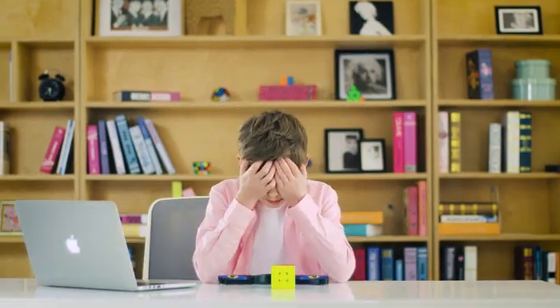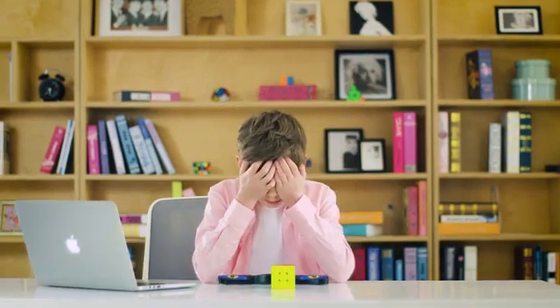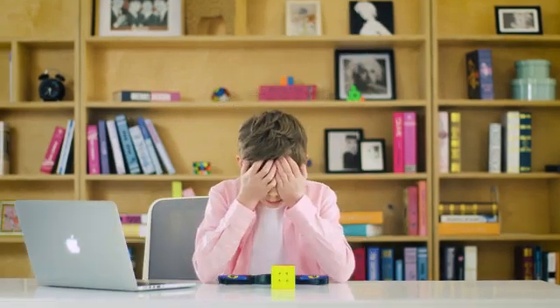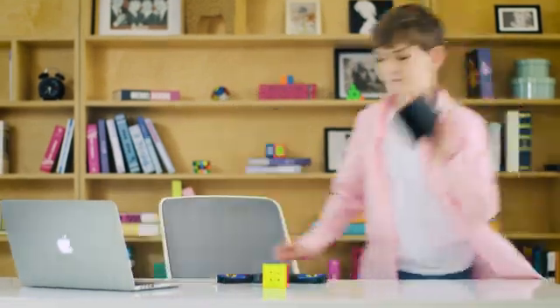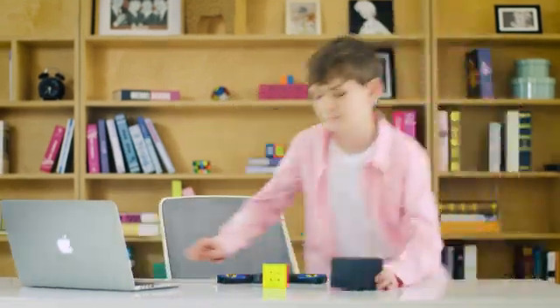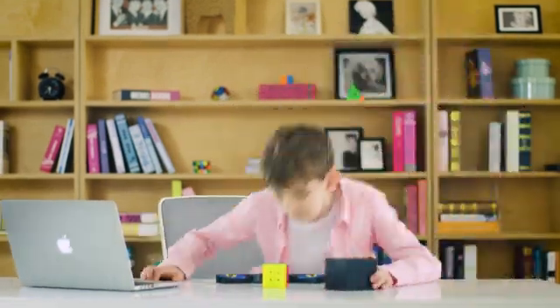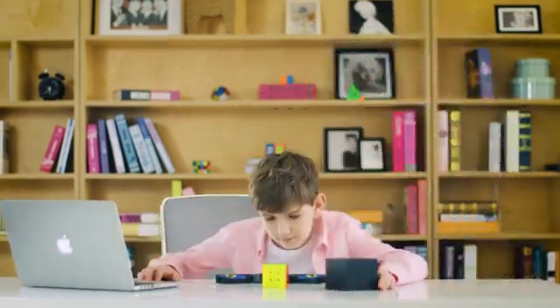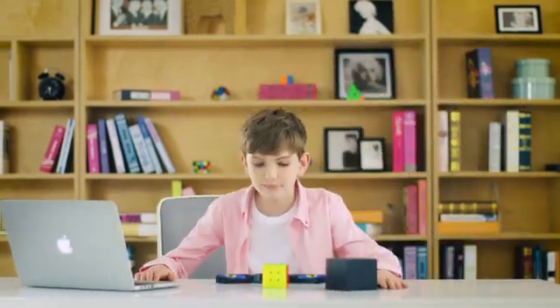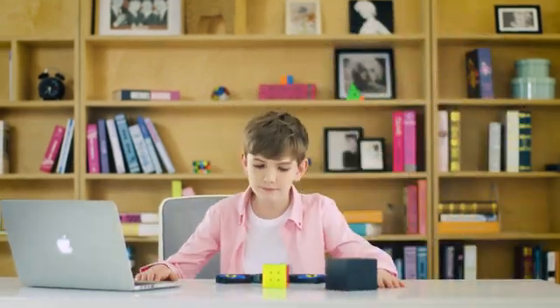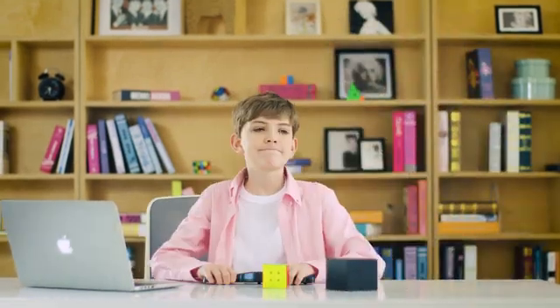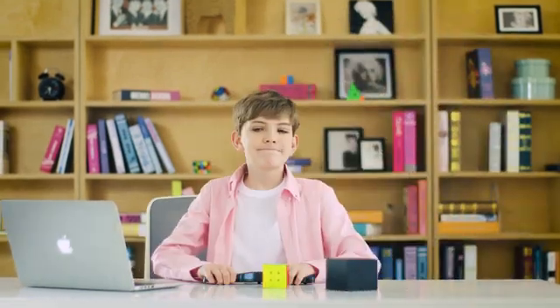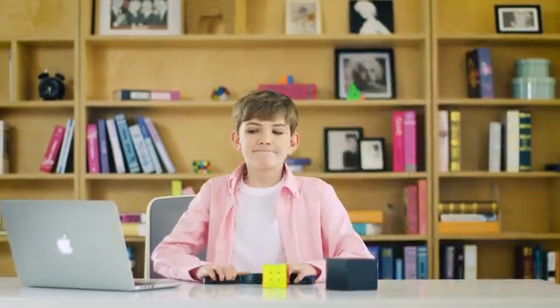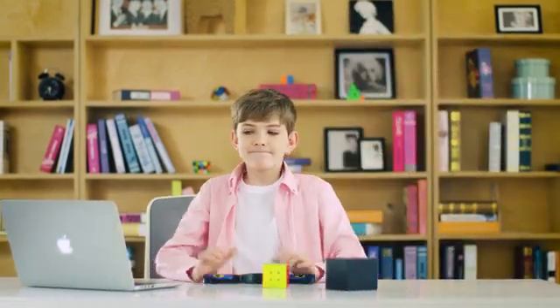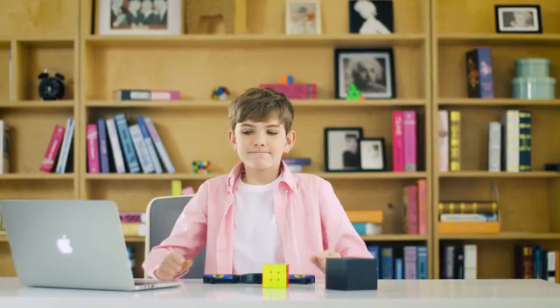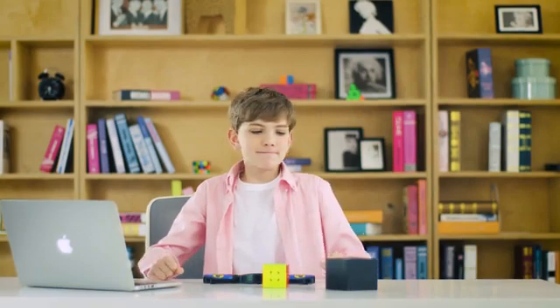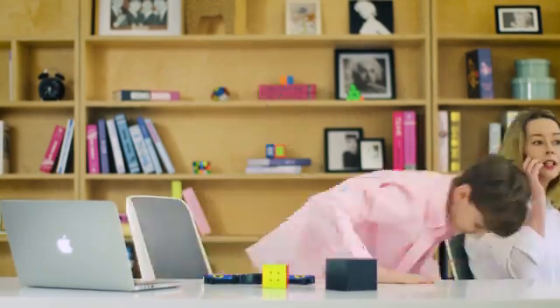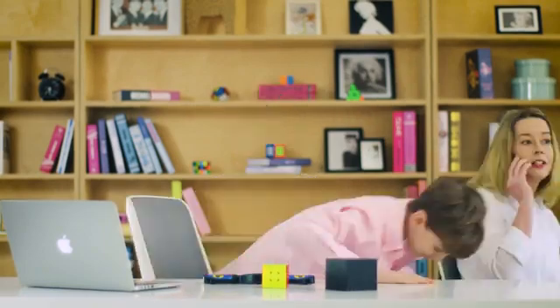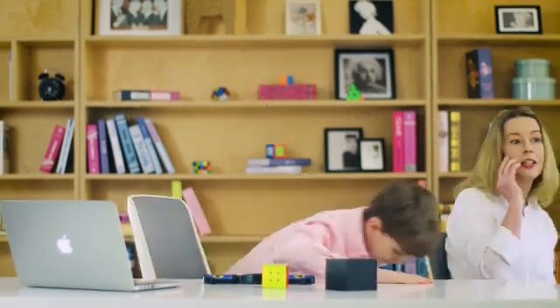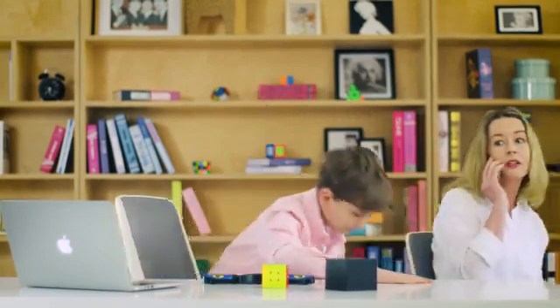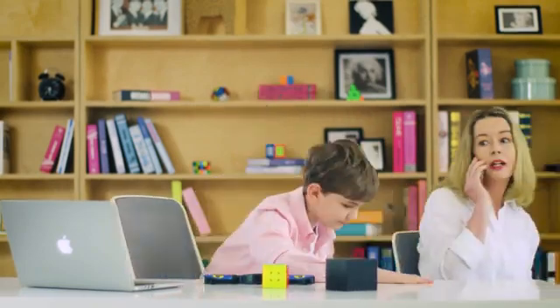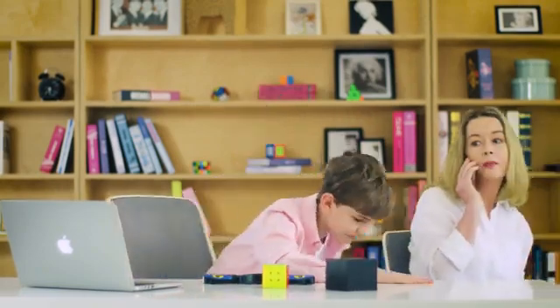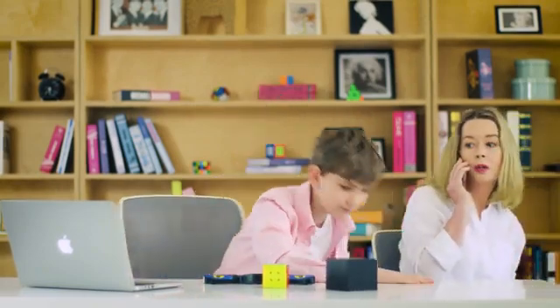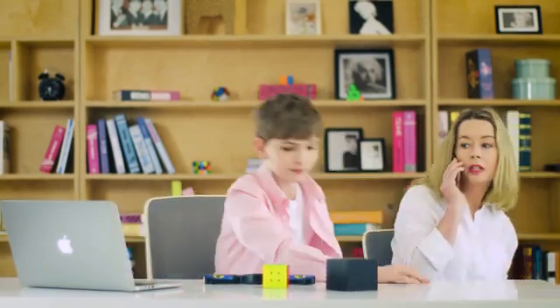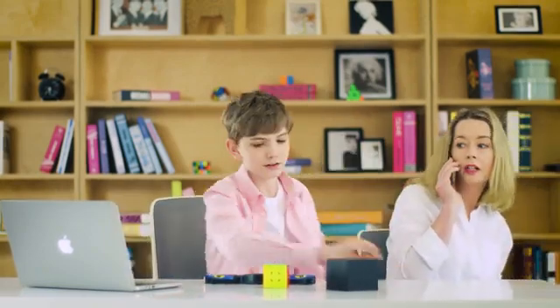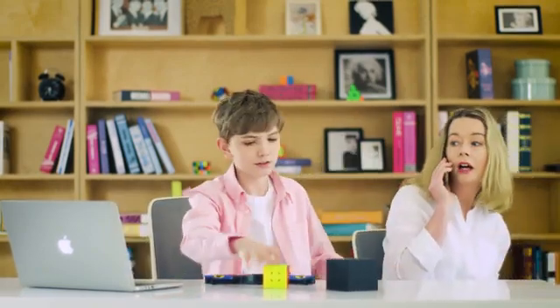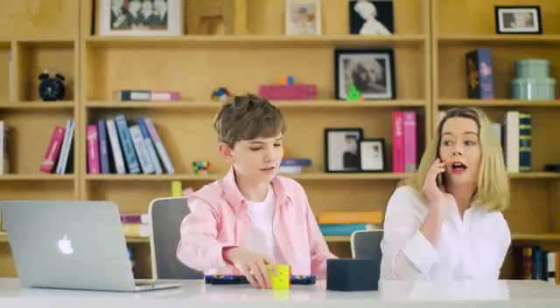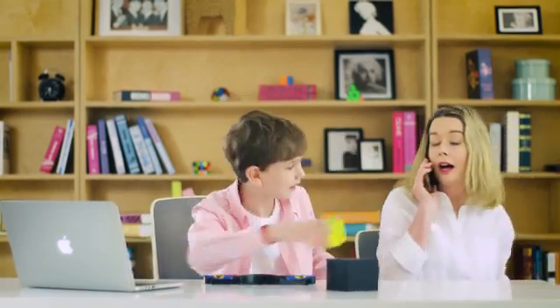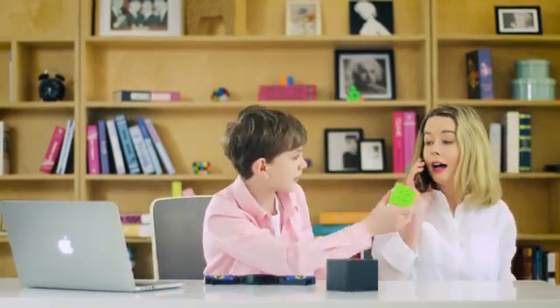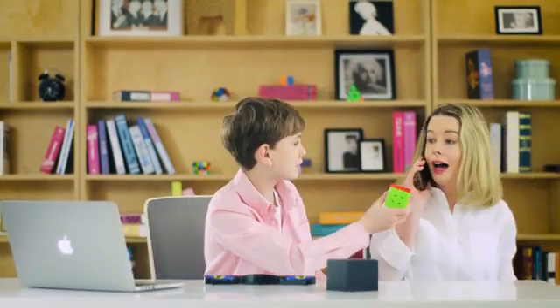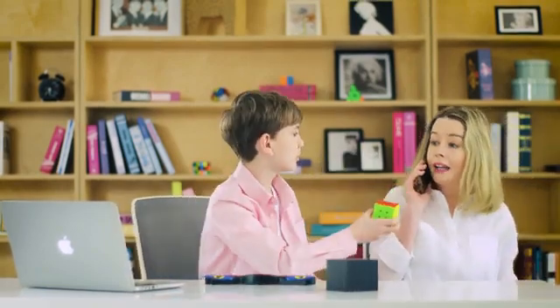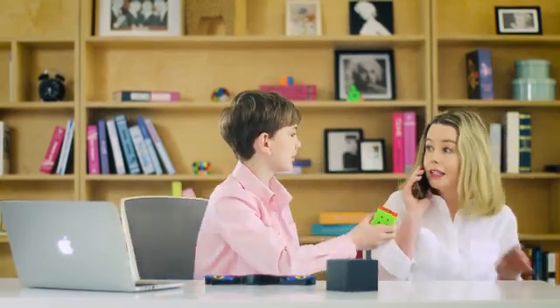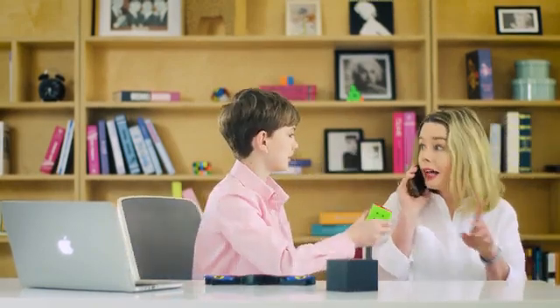Every time, they need to get a timer and a laptop. The worst is to get a scrambler or someone who can scramble it for you.